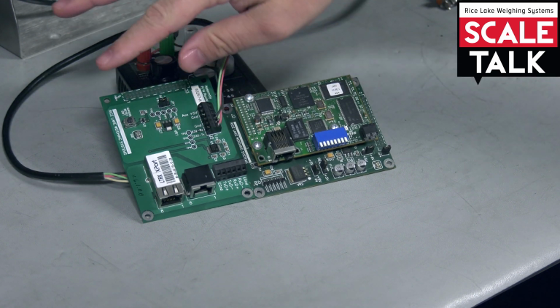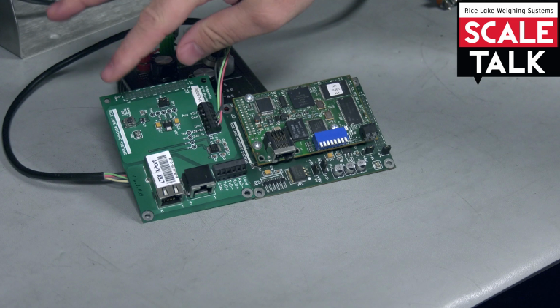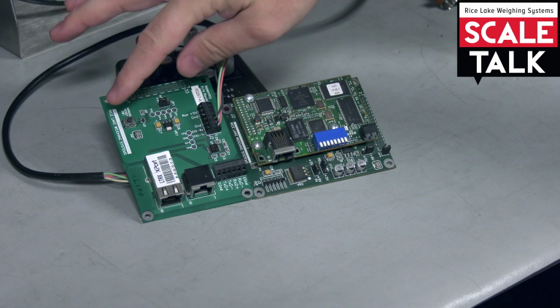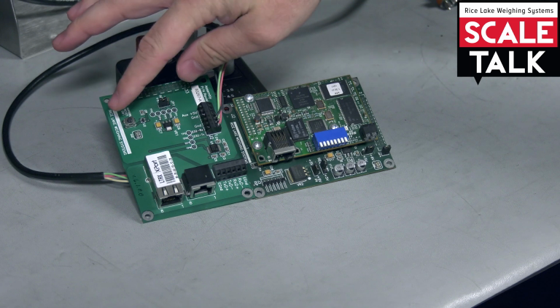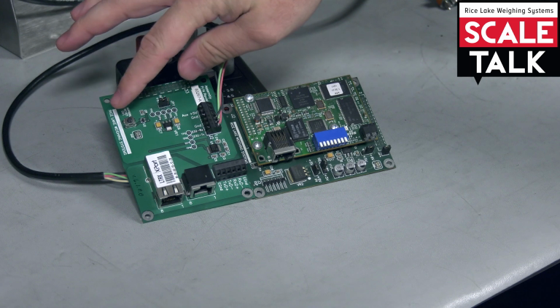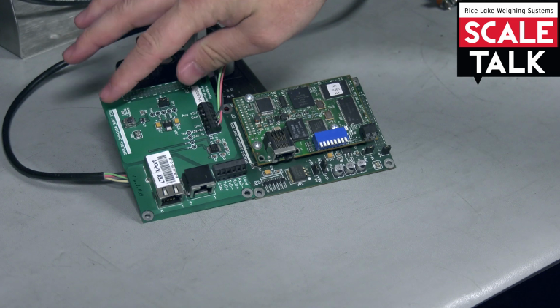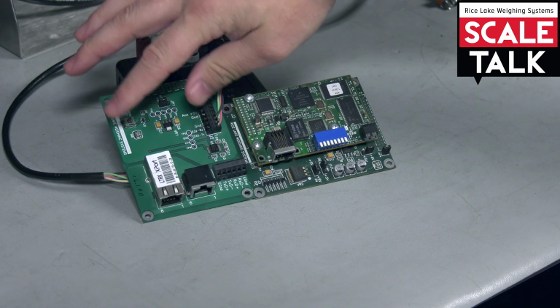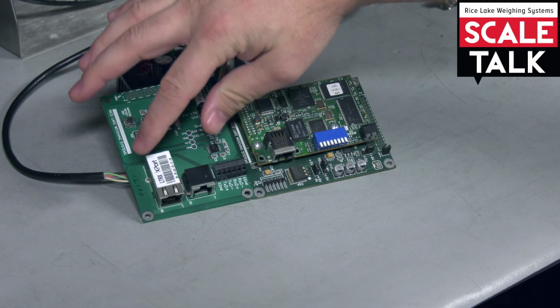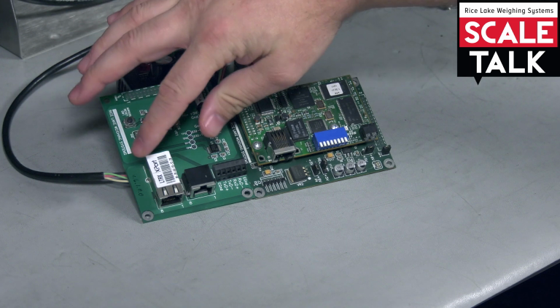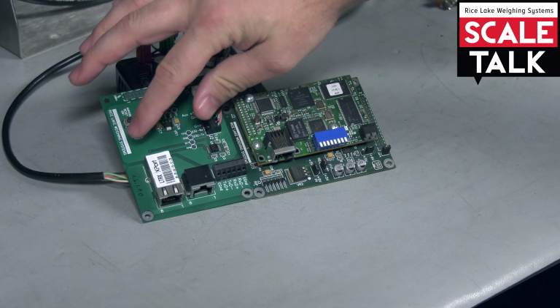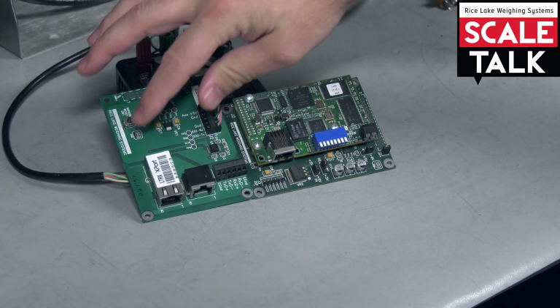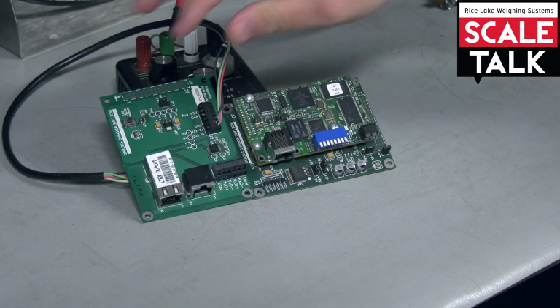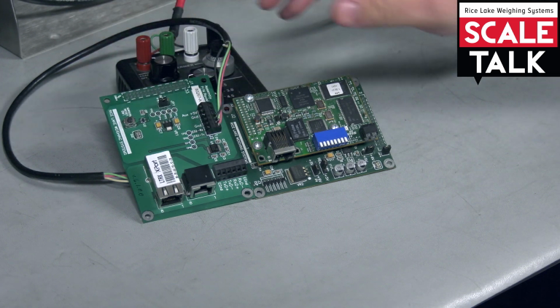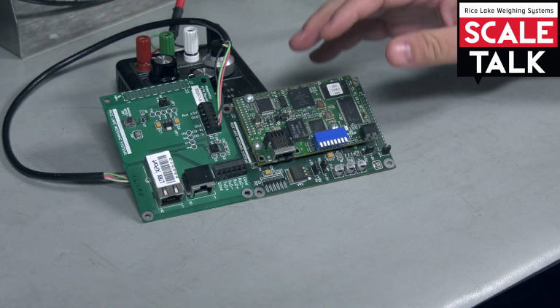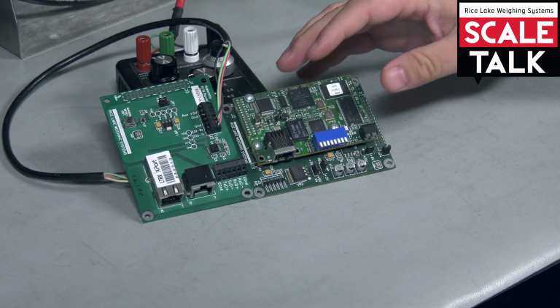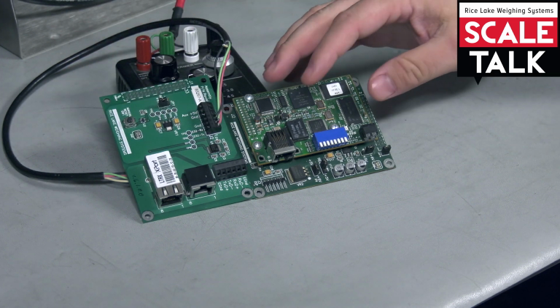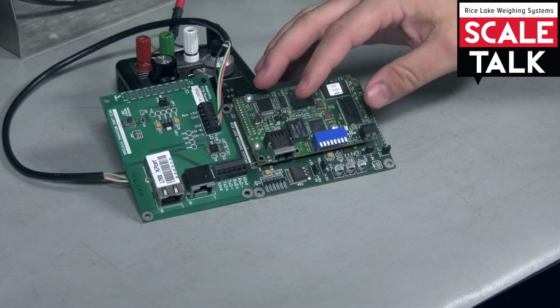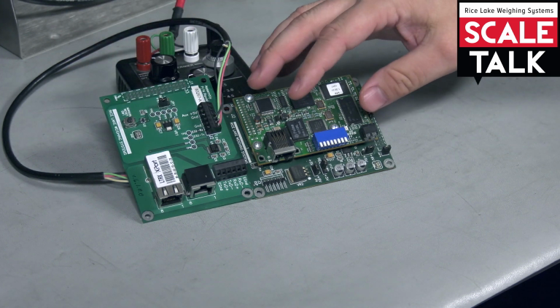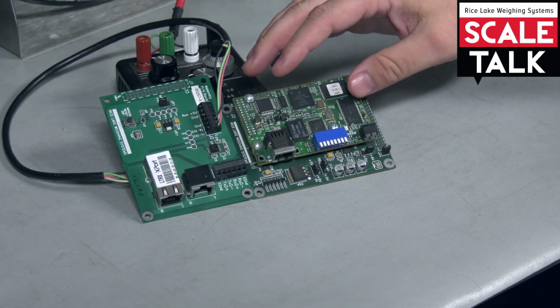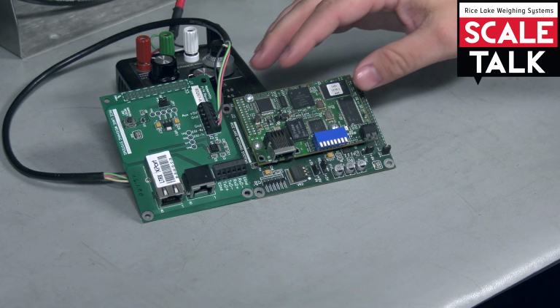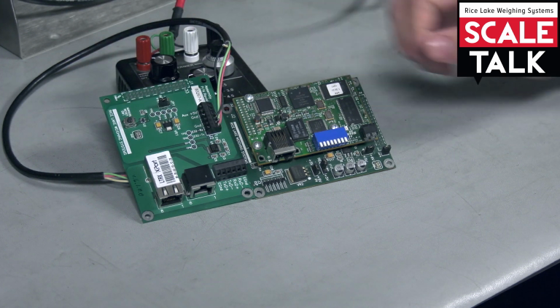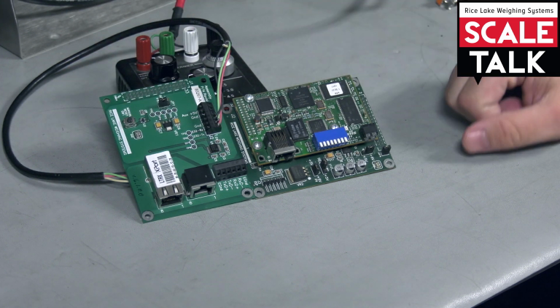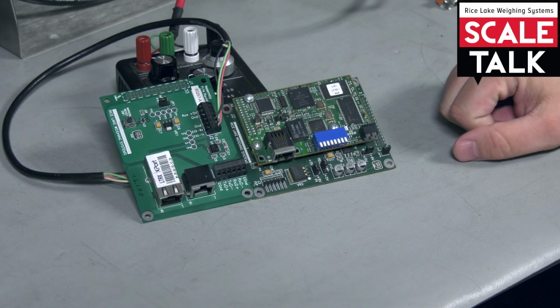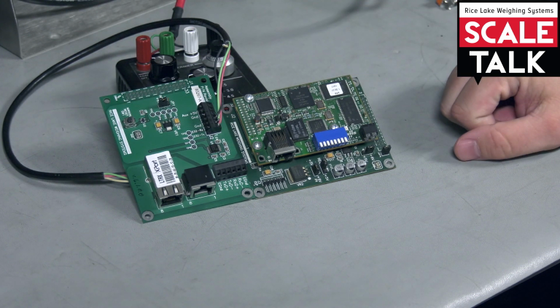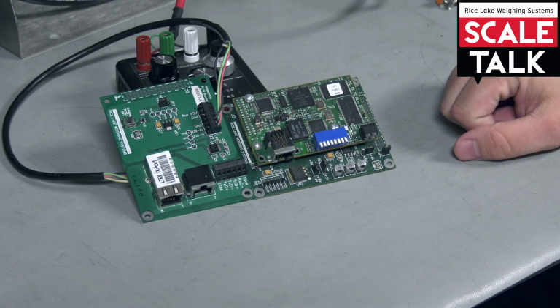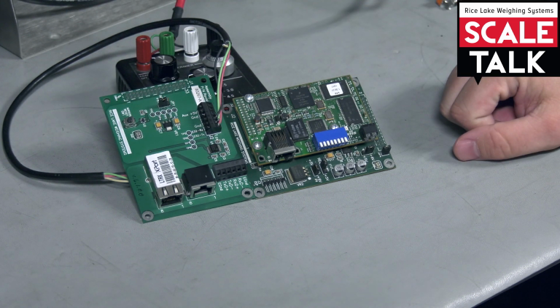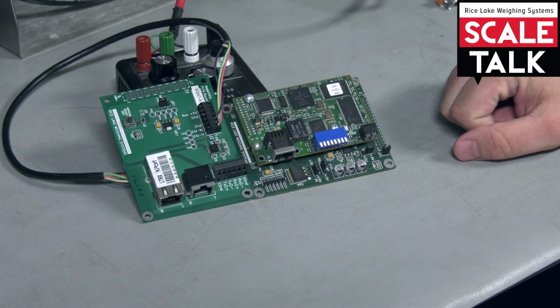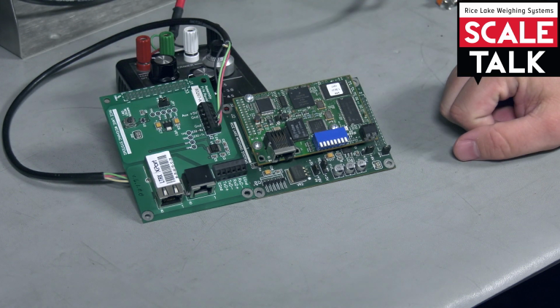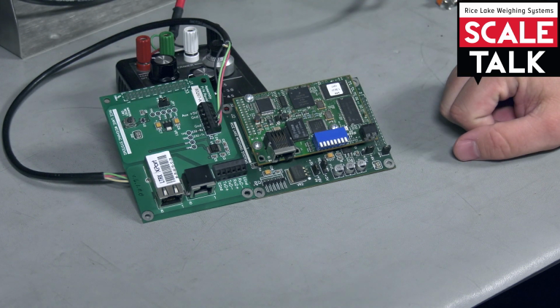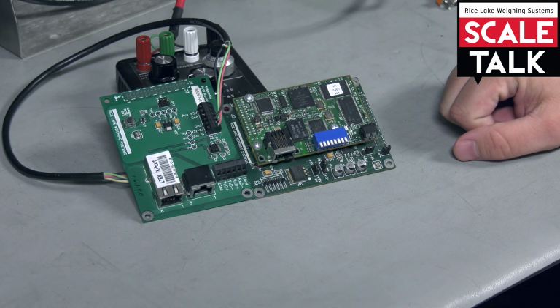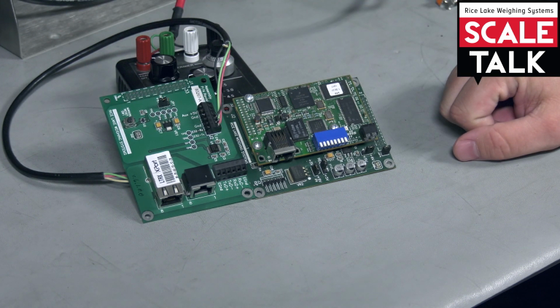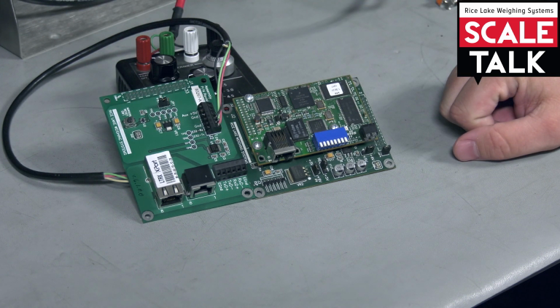Home networks would have a Lantronics card. Industrial networks would have an Ethernet IP card.